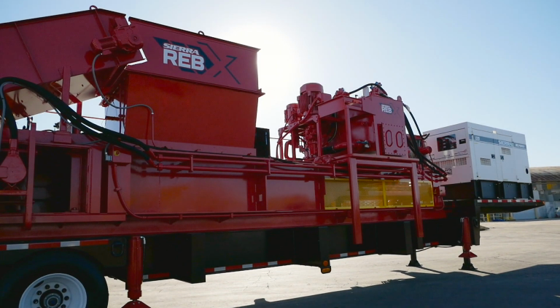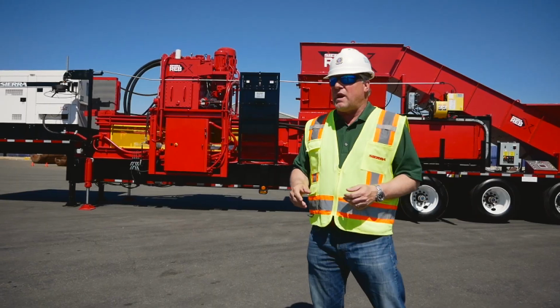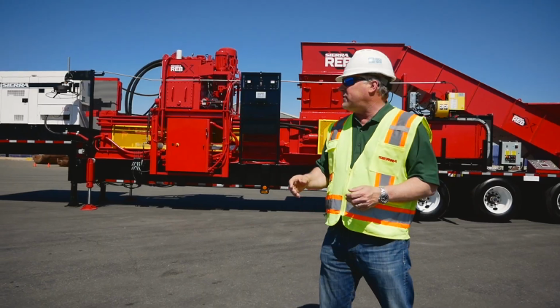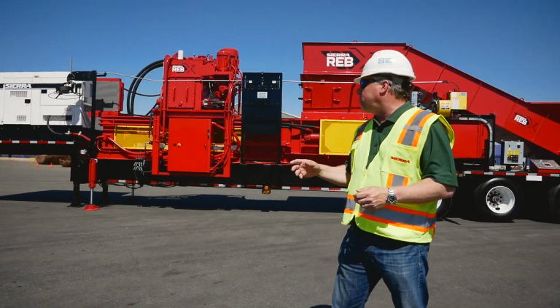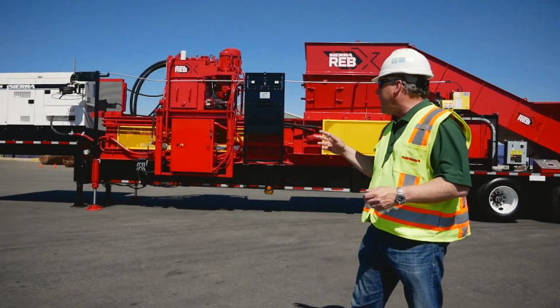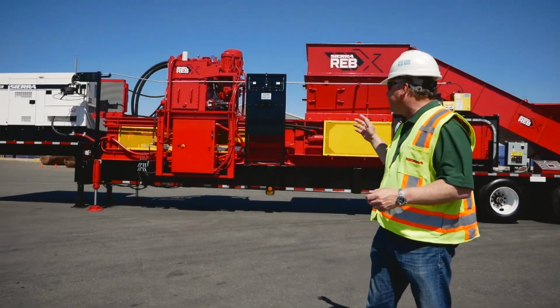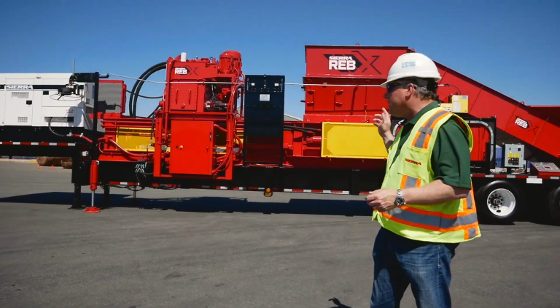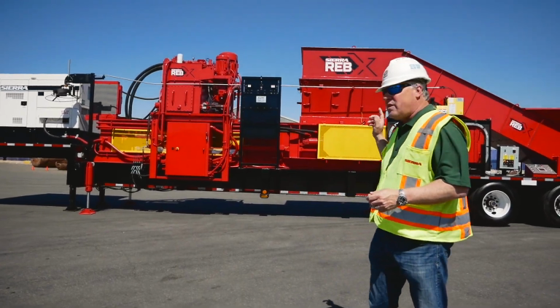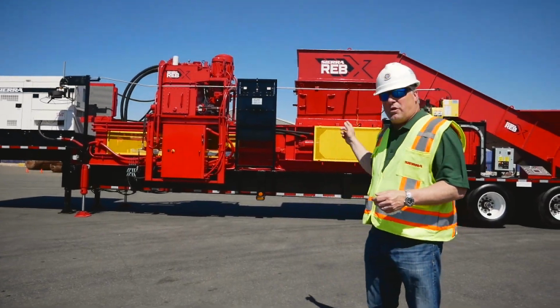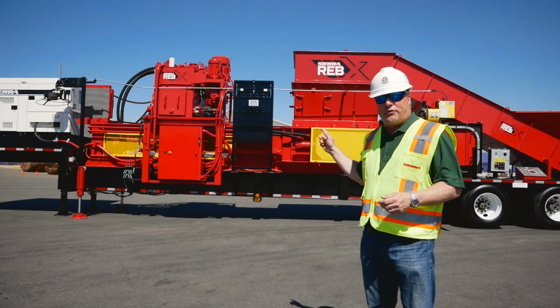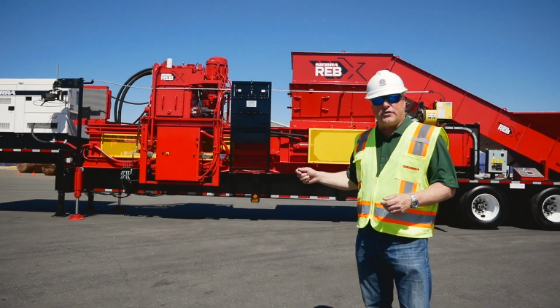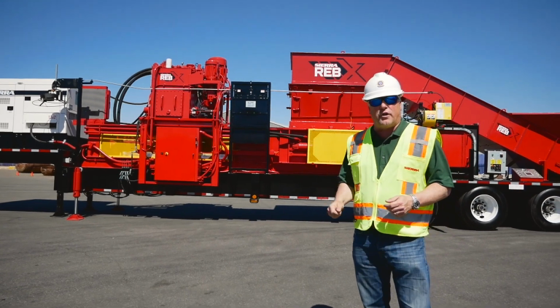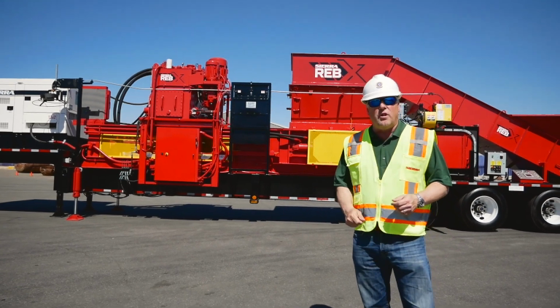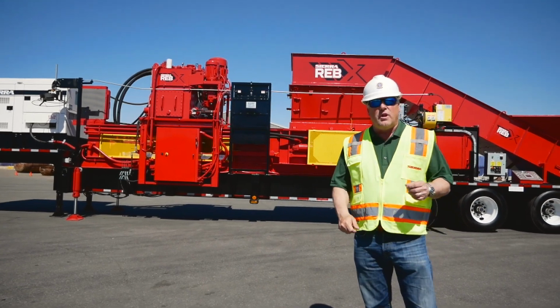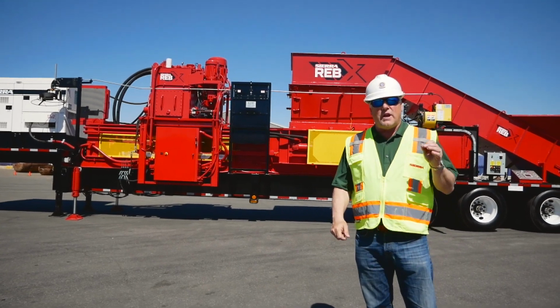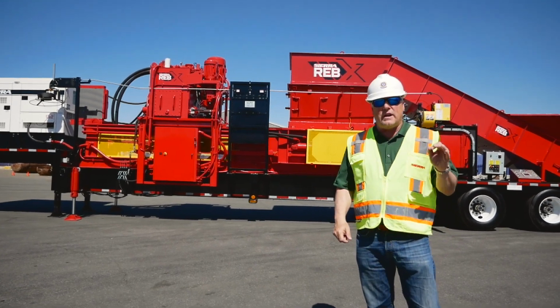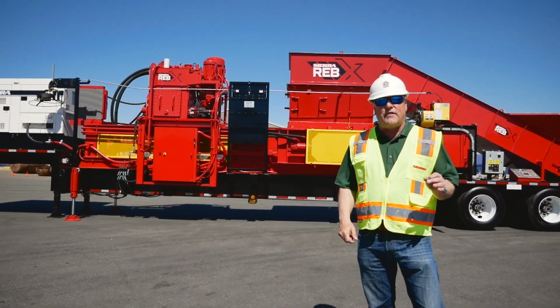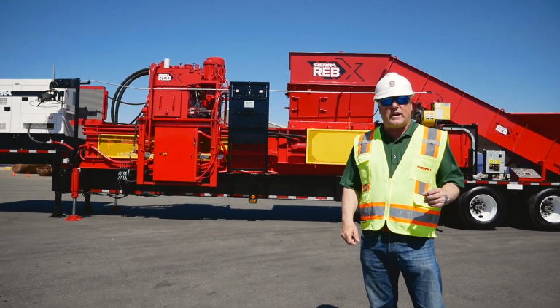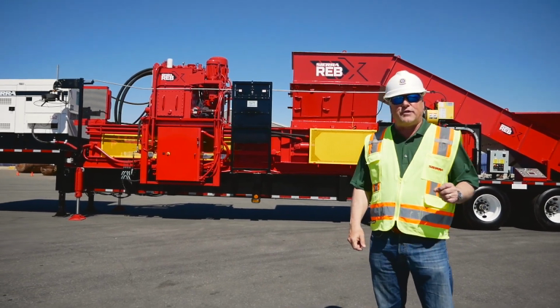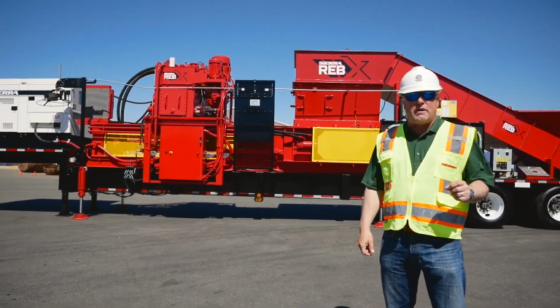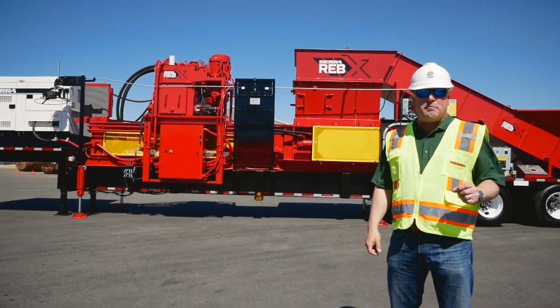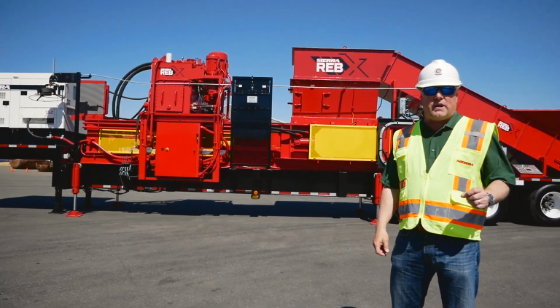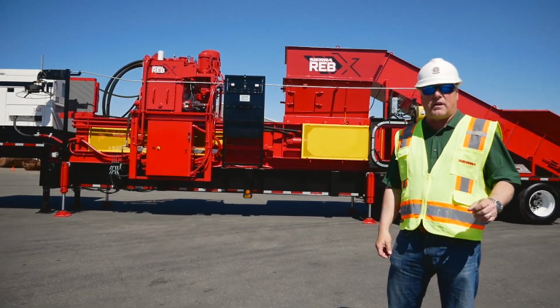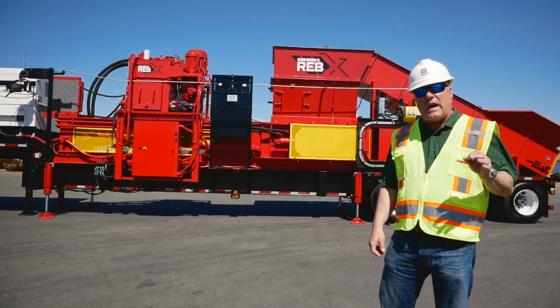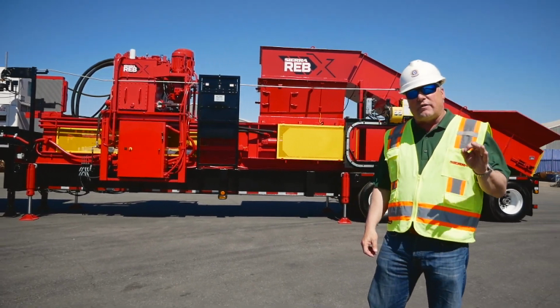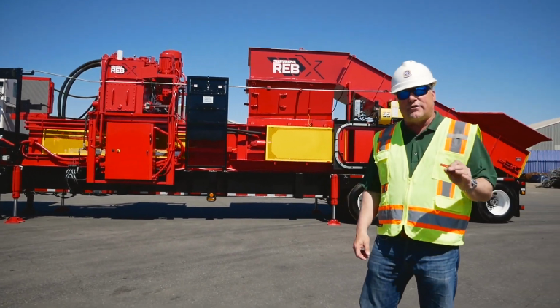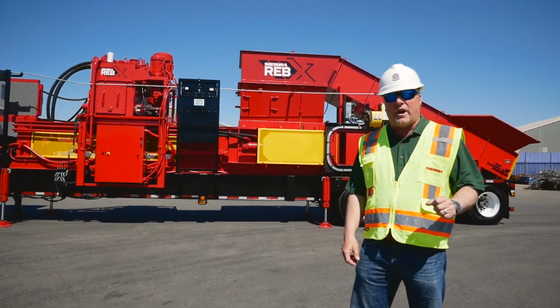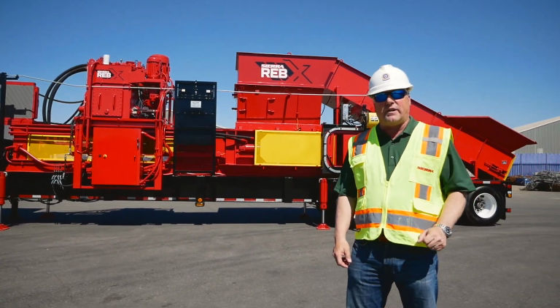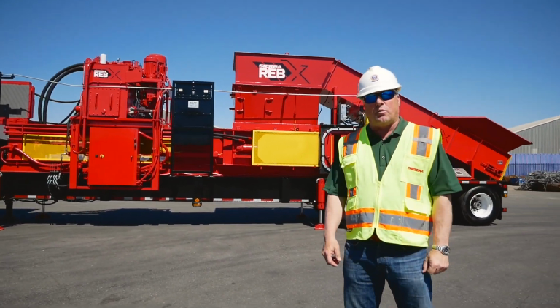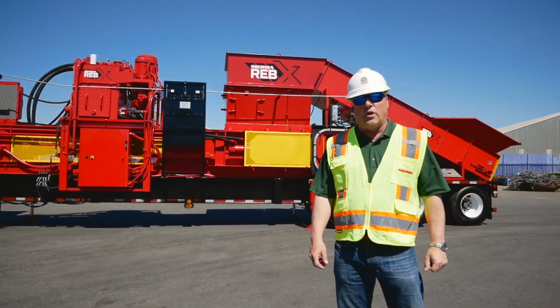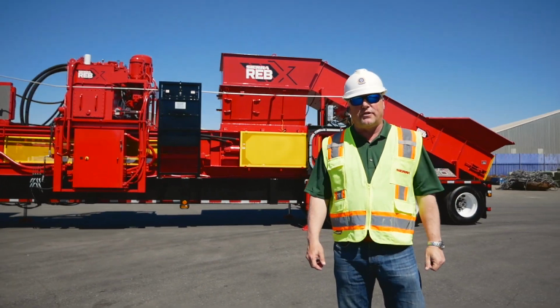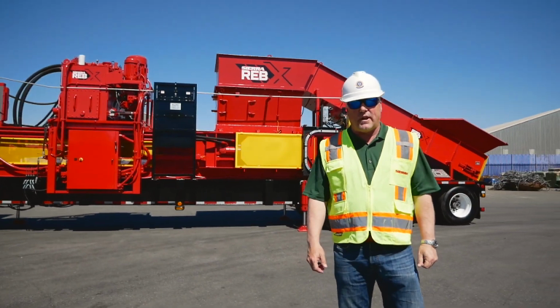The Reb Express — the most versatile, innovative two-ram baler ever designed in the world today.